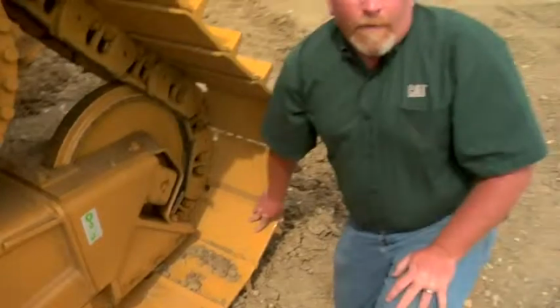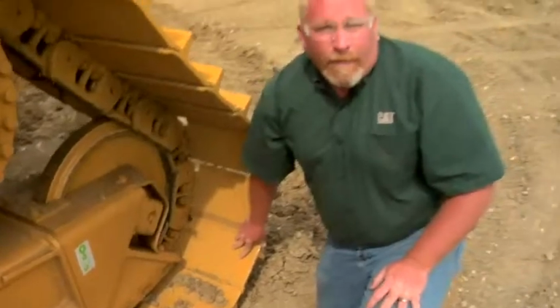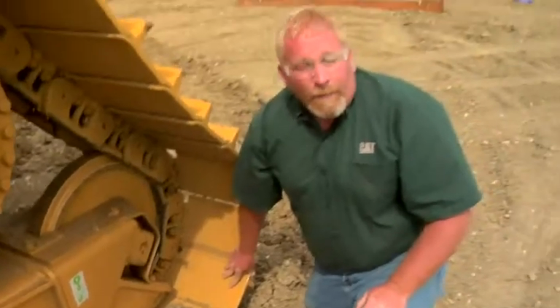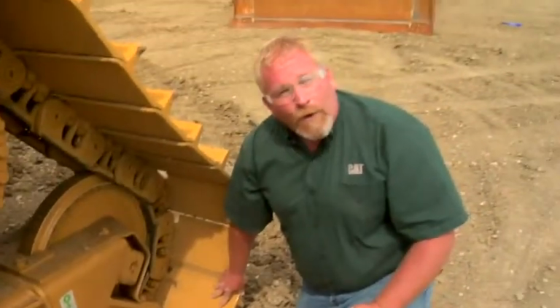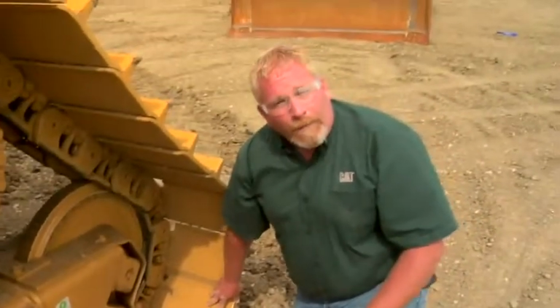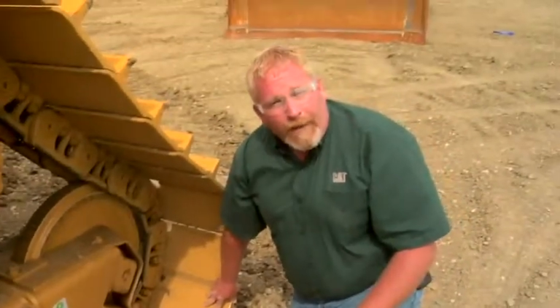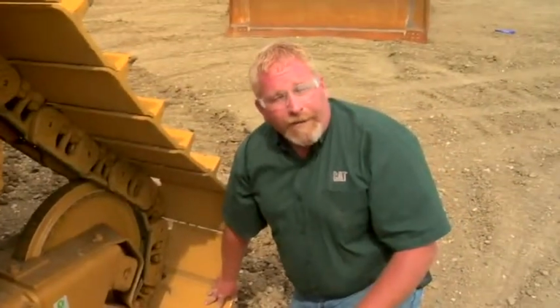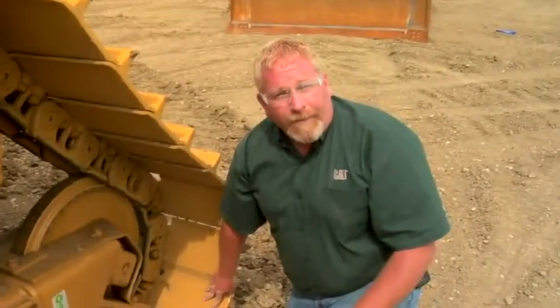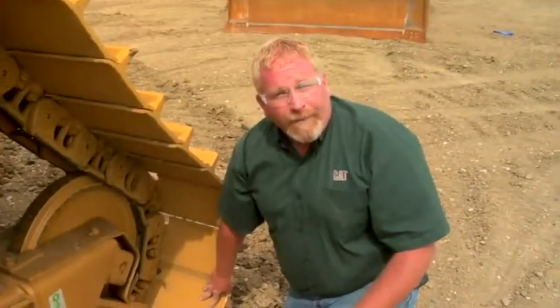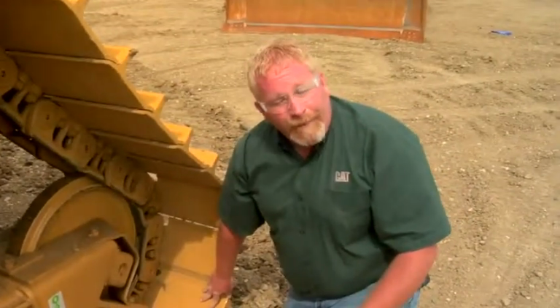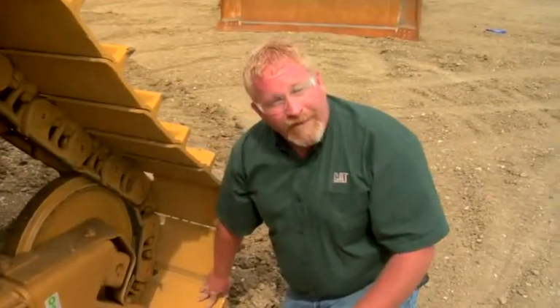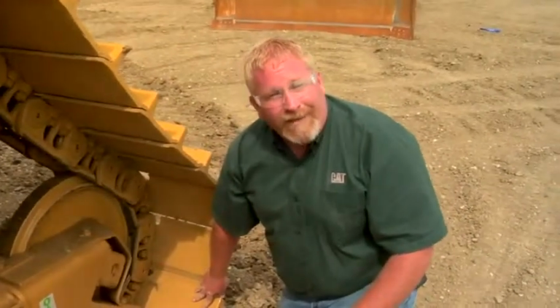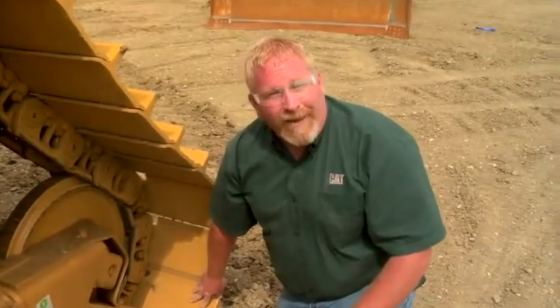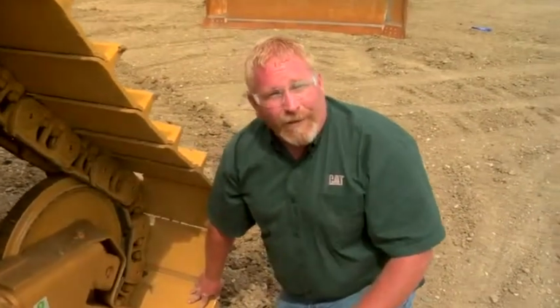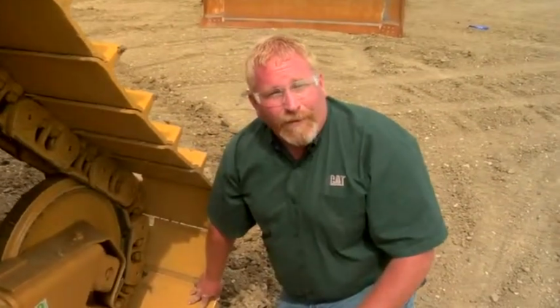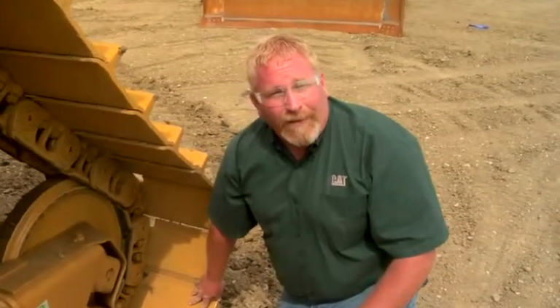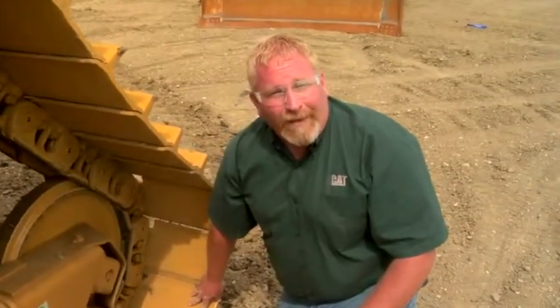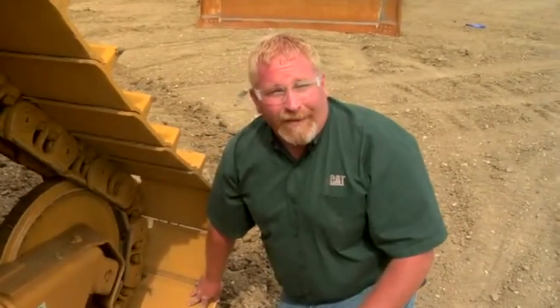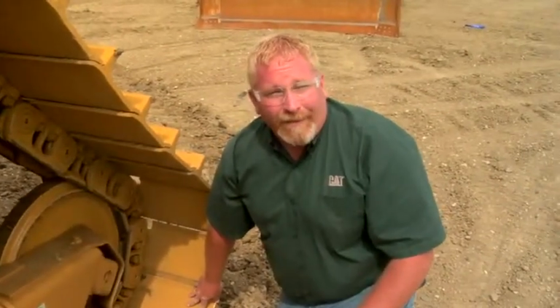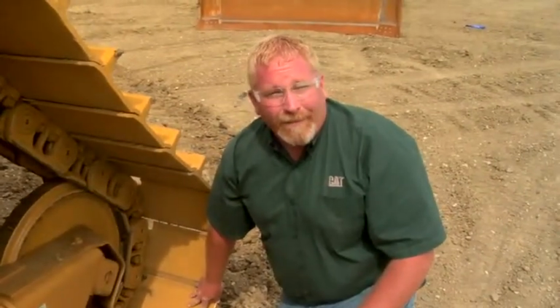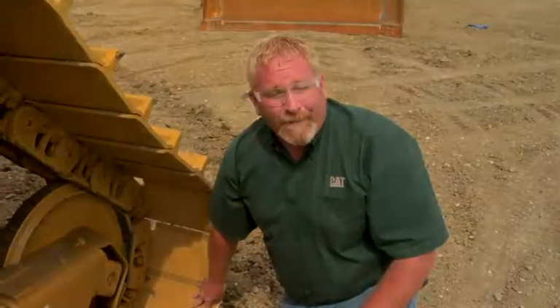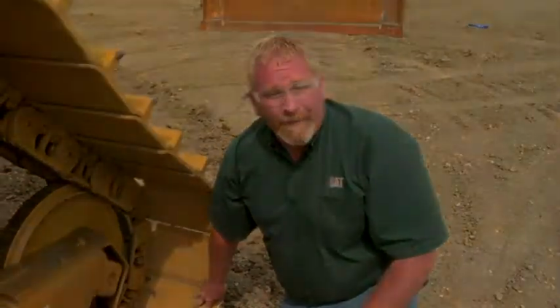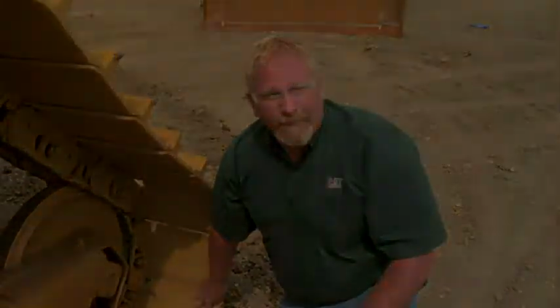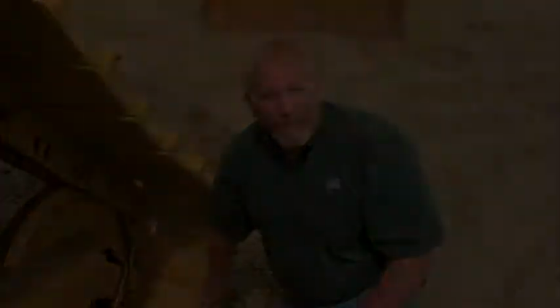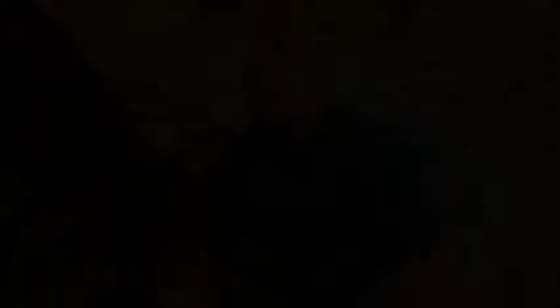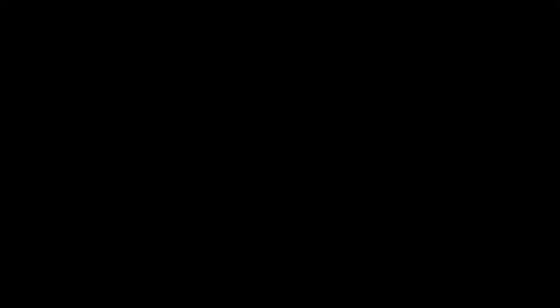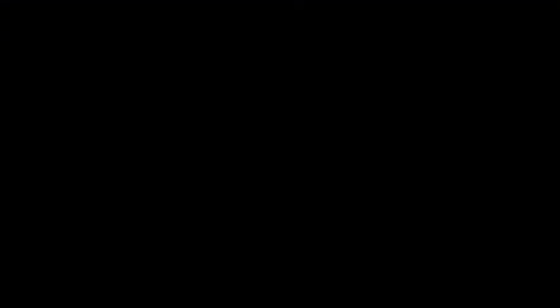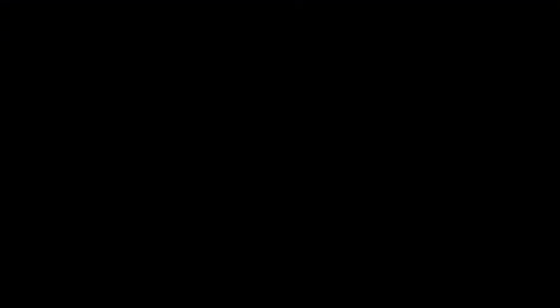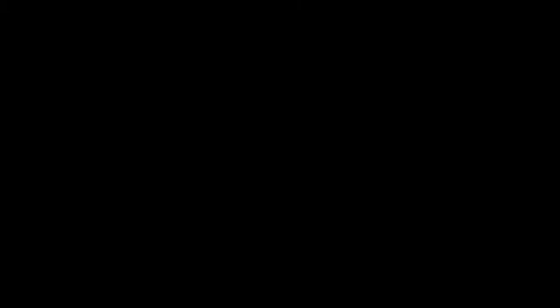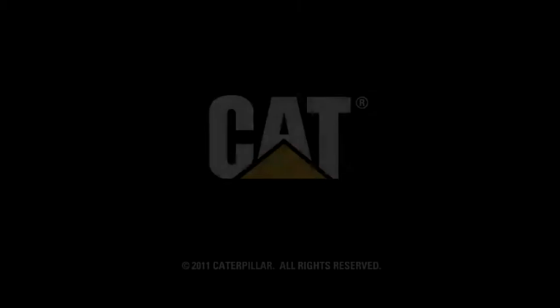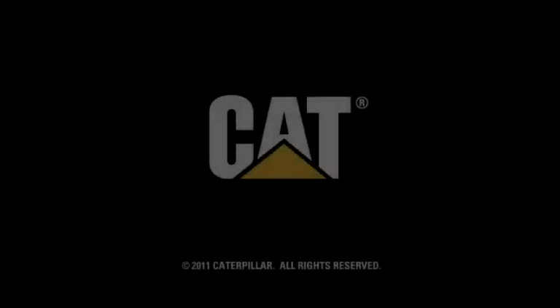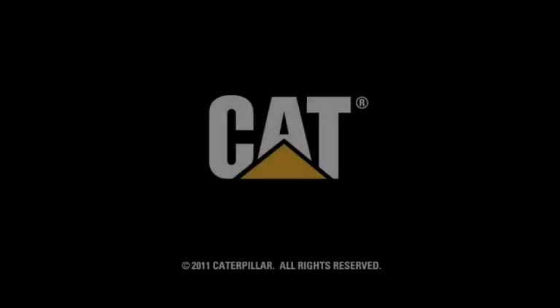For more information, please contact your local Cat dealer. Thank you.